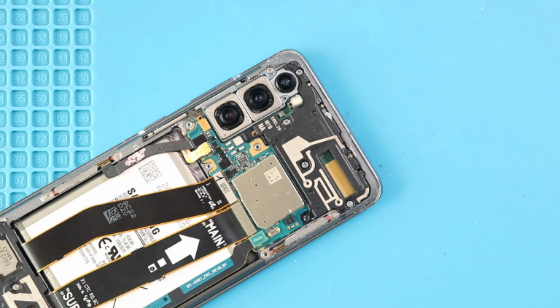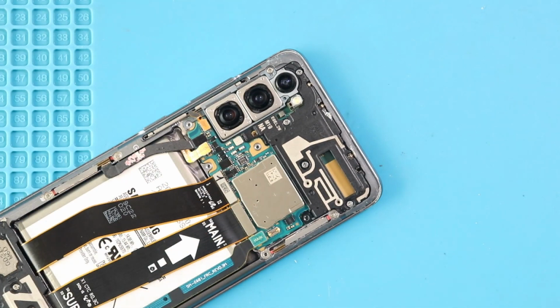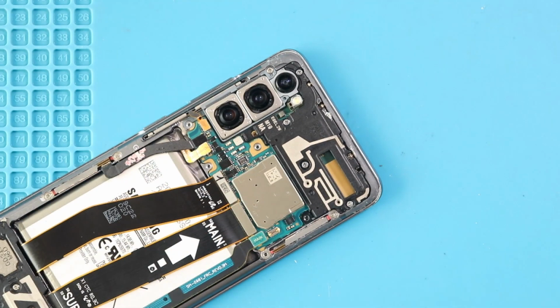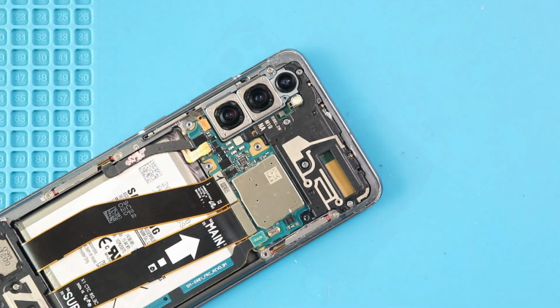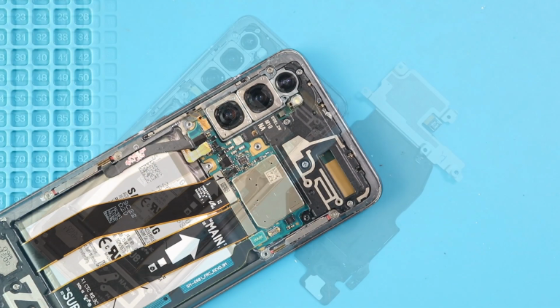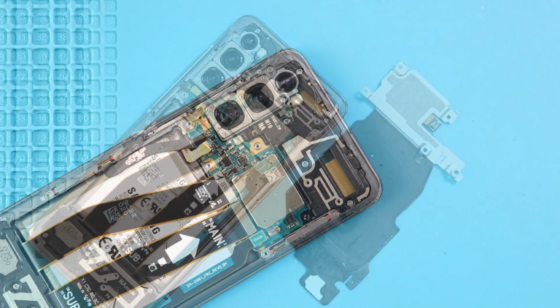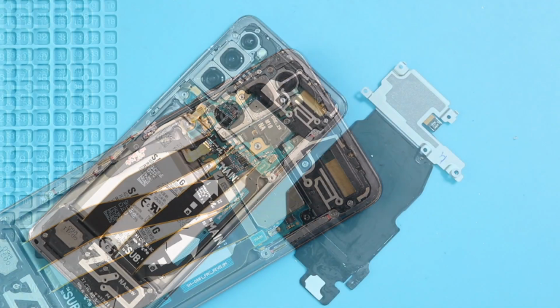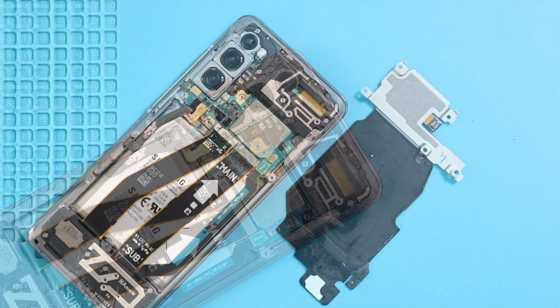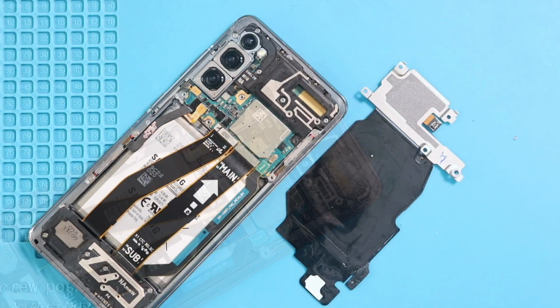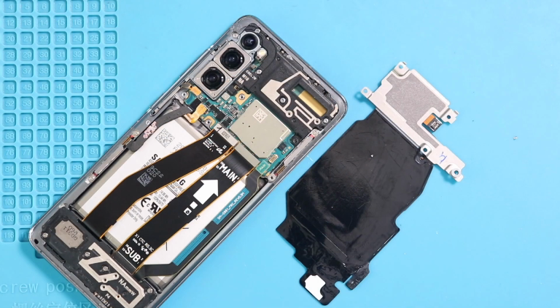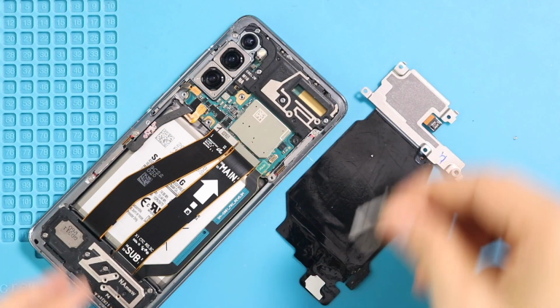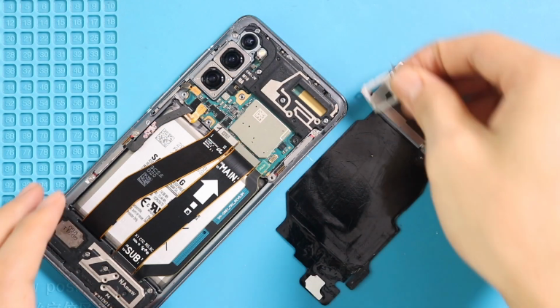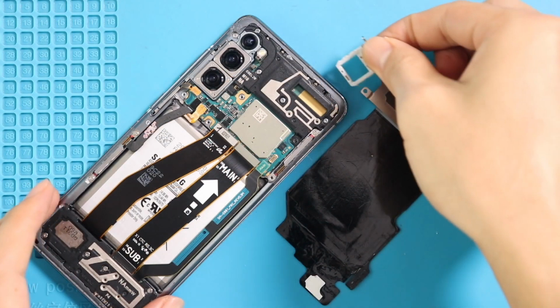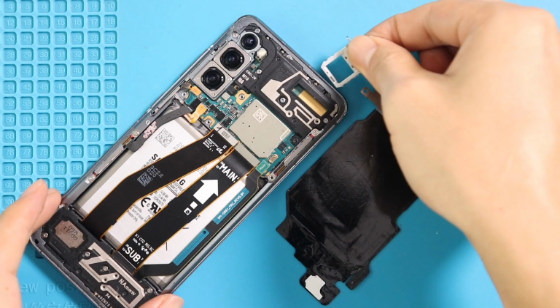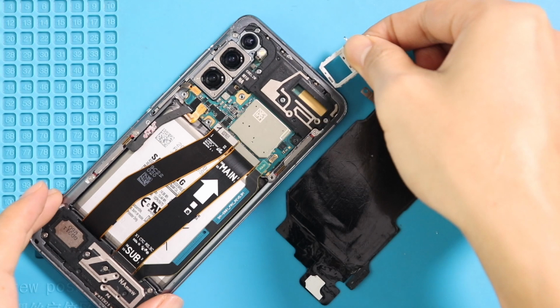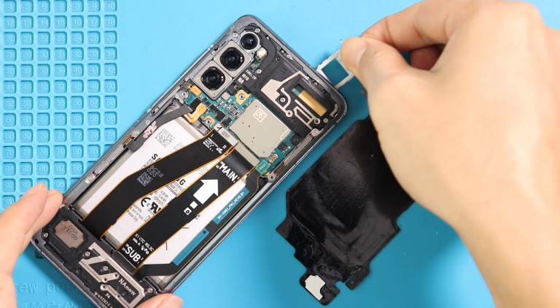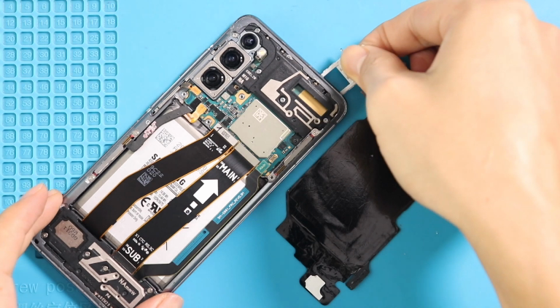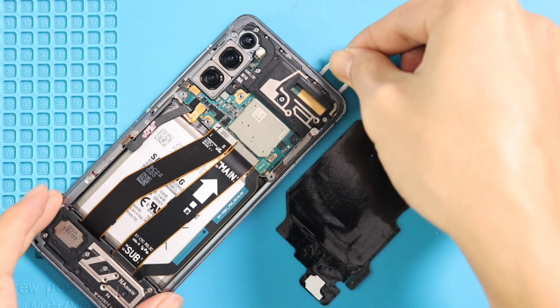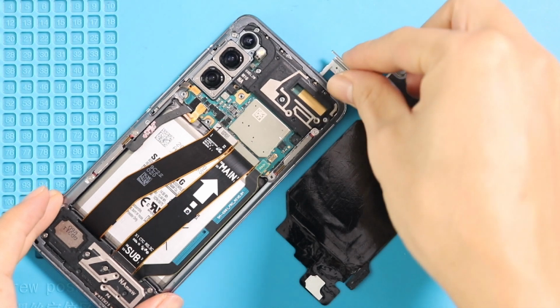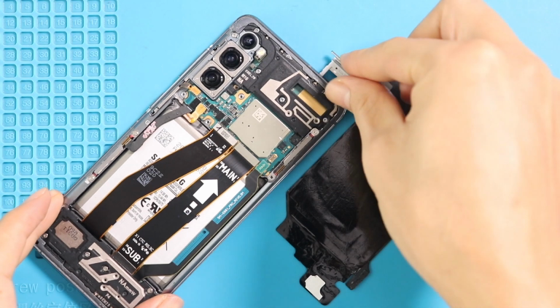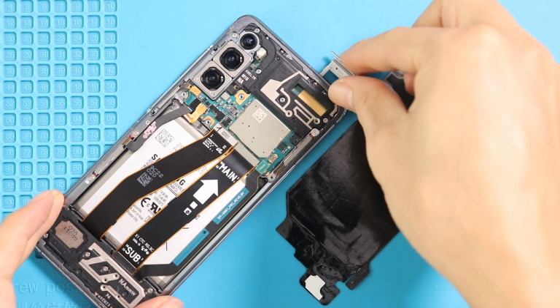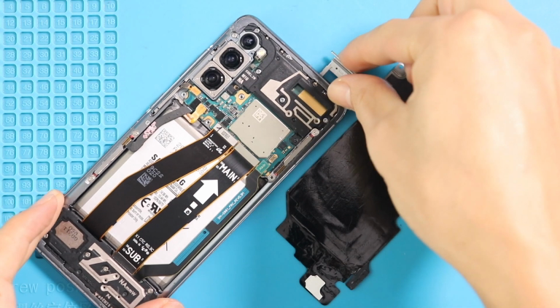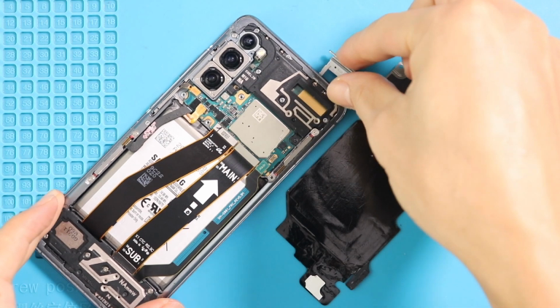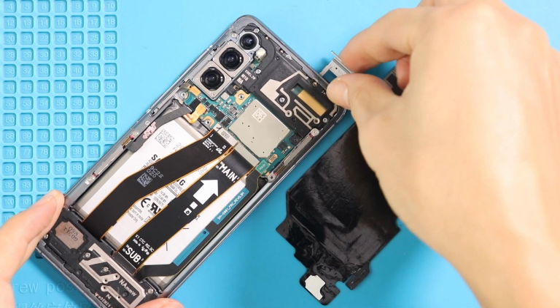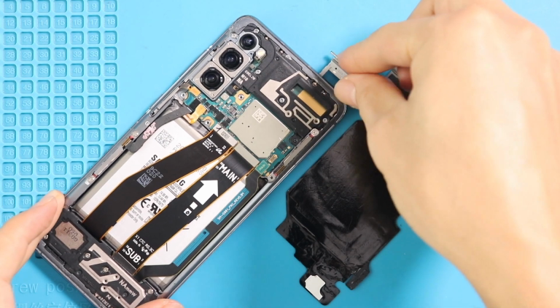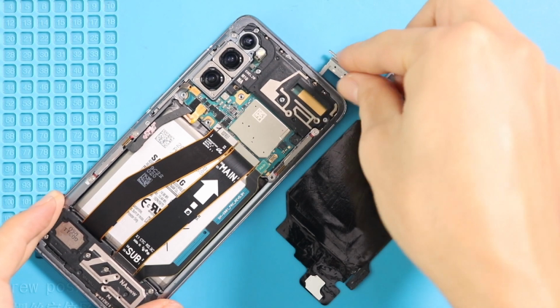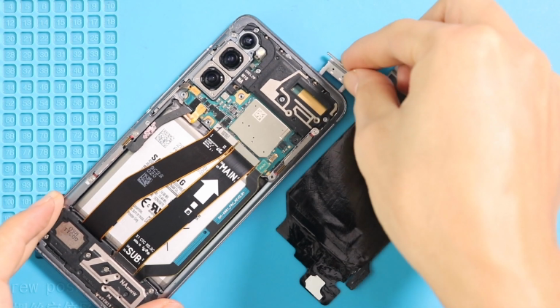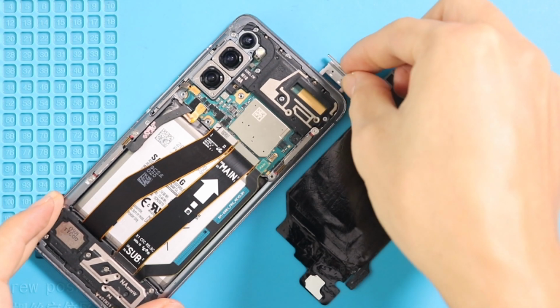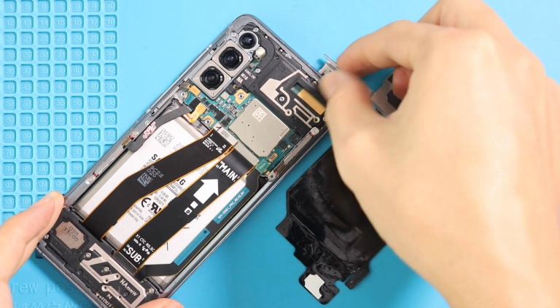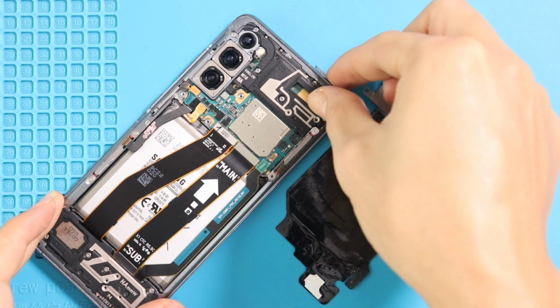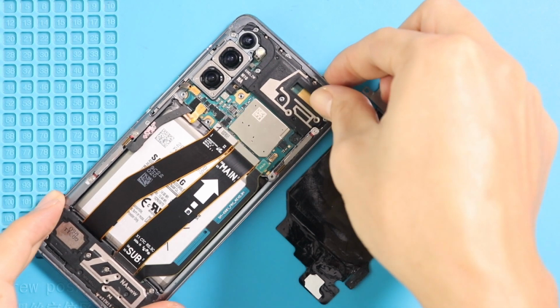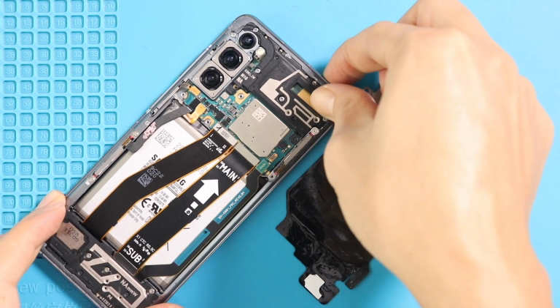Next, add the SIM tray and secure the battery plug, and then place the wireless pad by securing five screws and the connector.